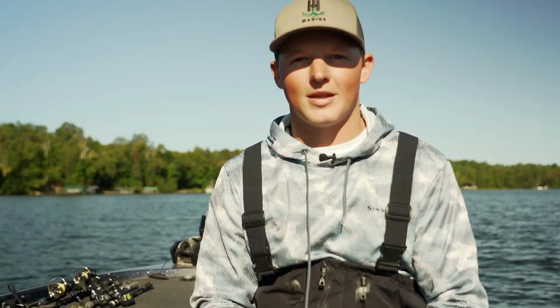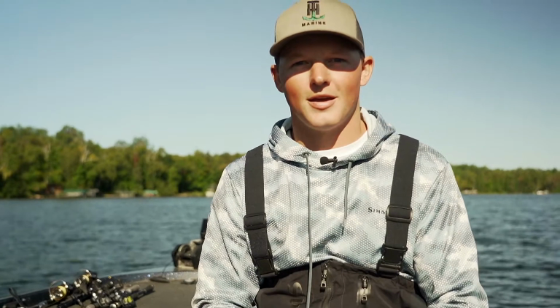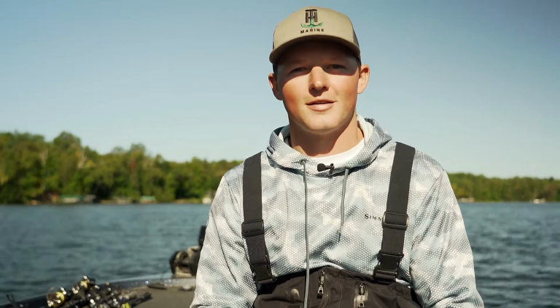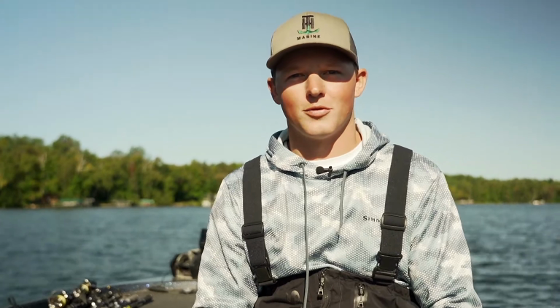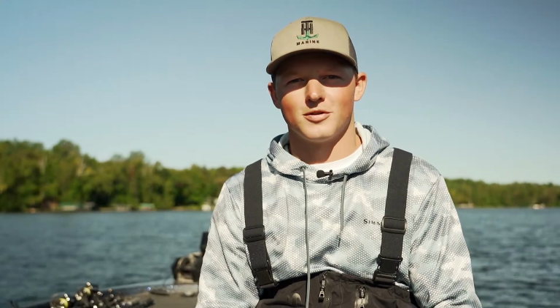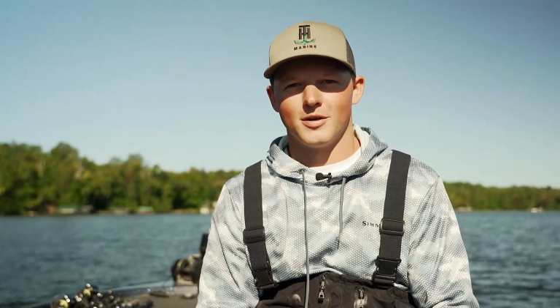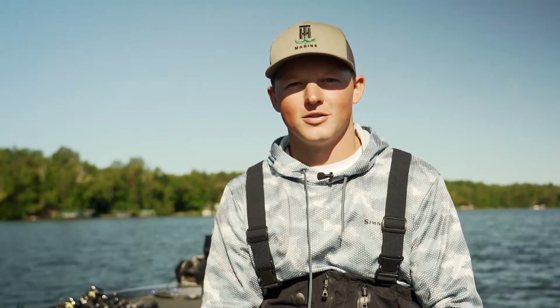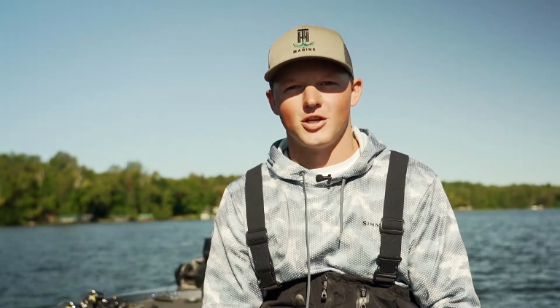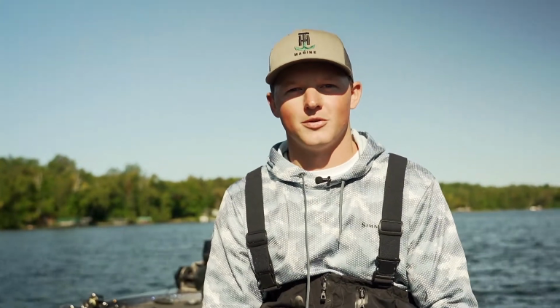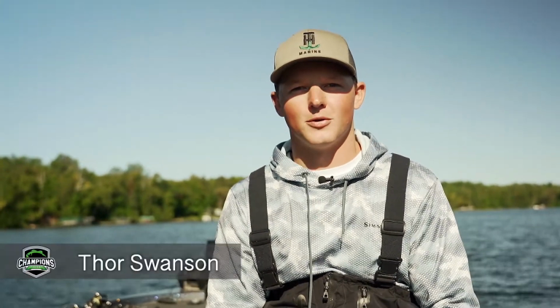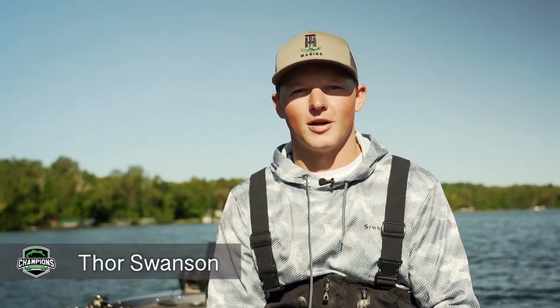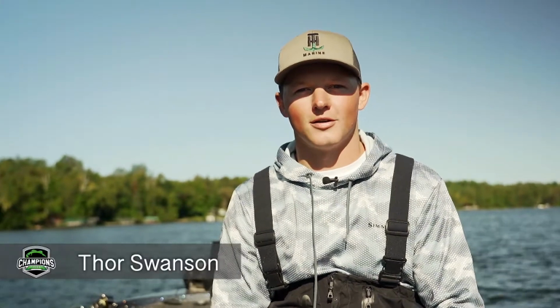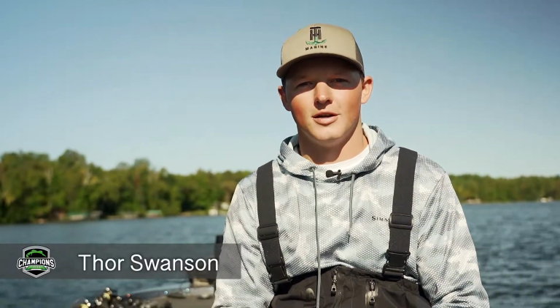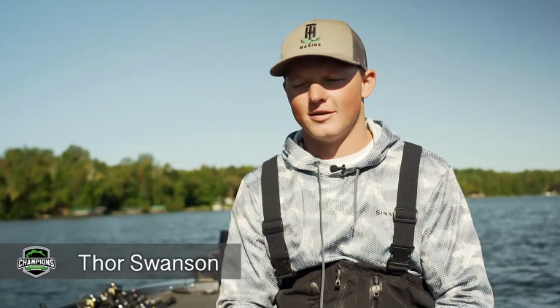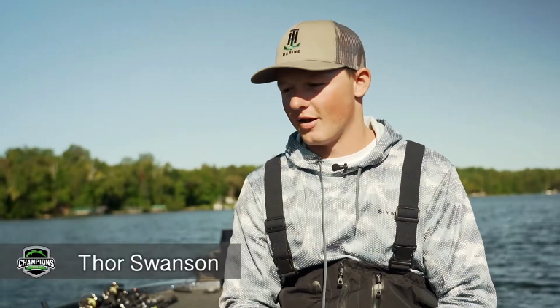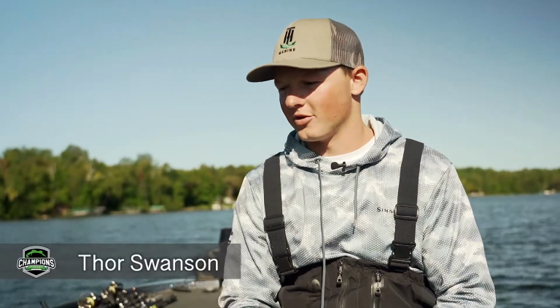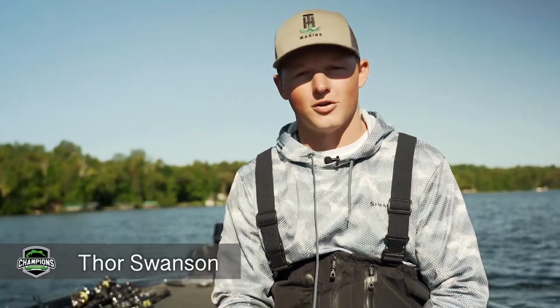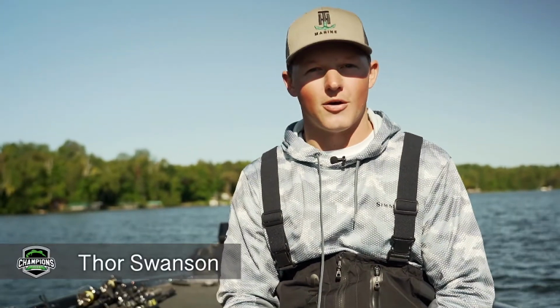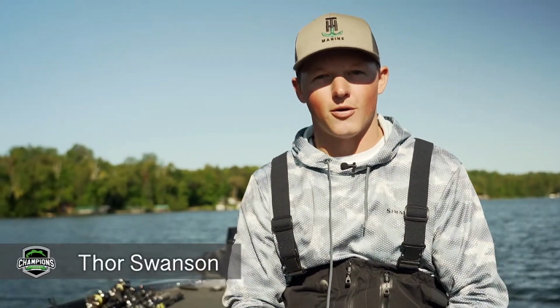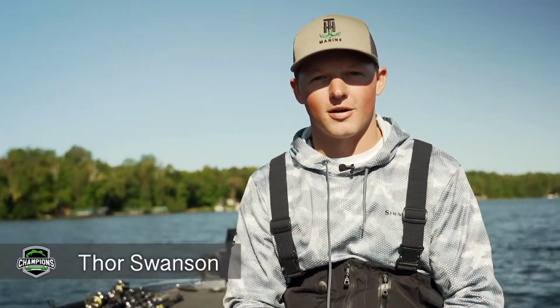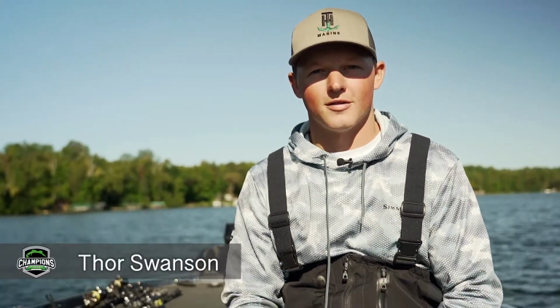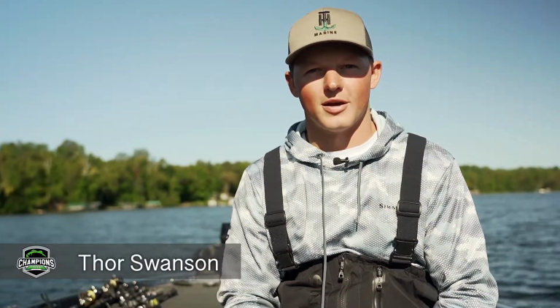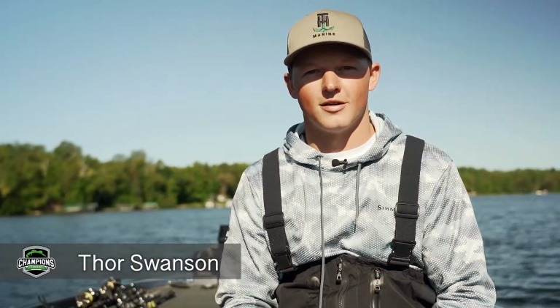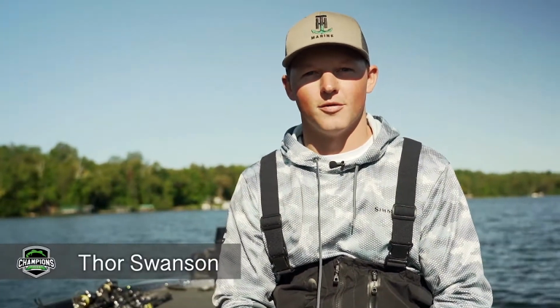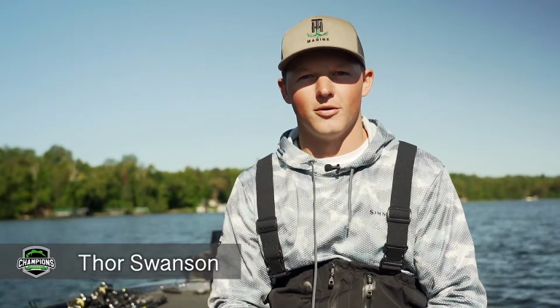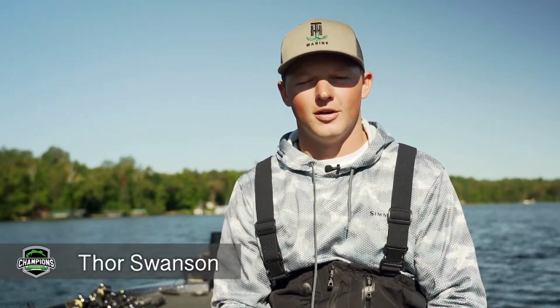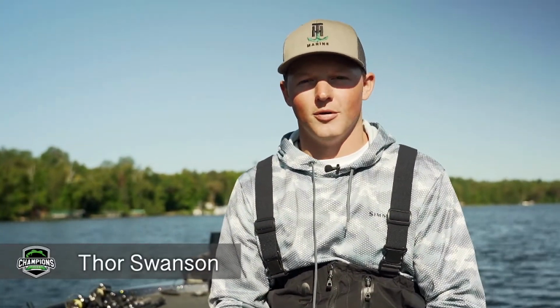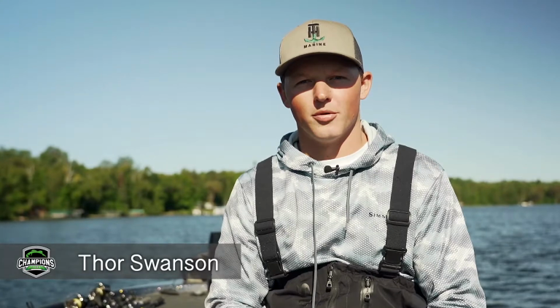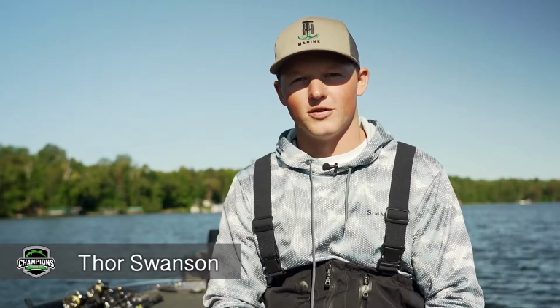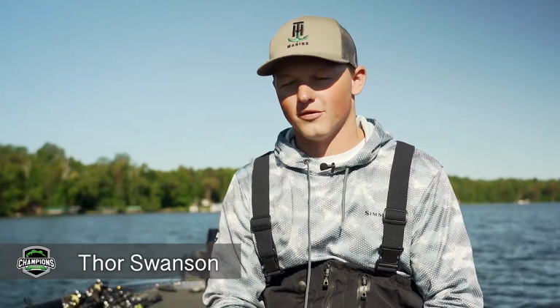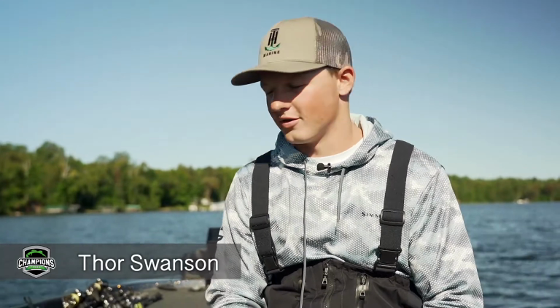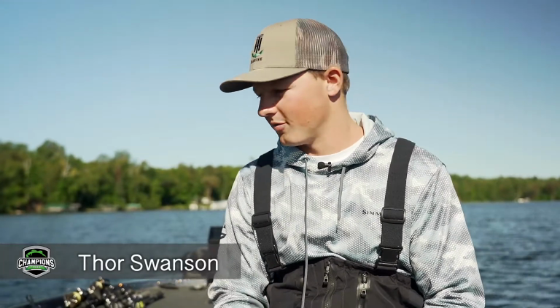Hey guys, I'm Thor Swanson, Champions Tour Angler, and today I'm going to show you how I organize my Skeeter boat when I'm pre-fishing for a tournament.